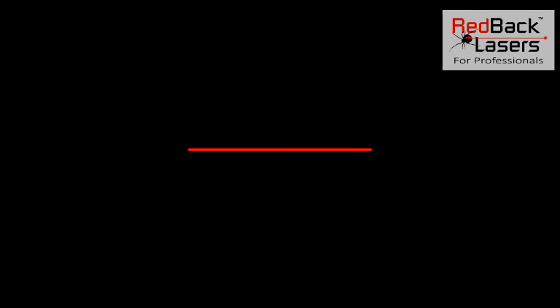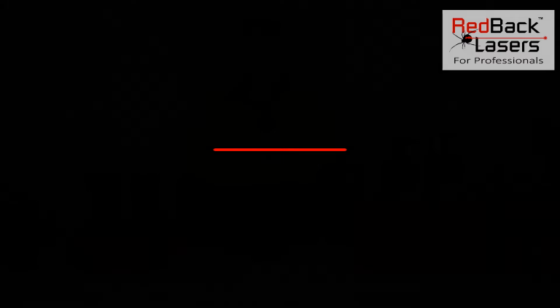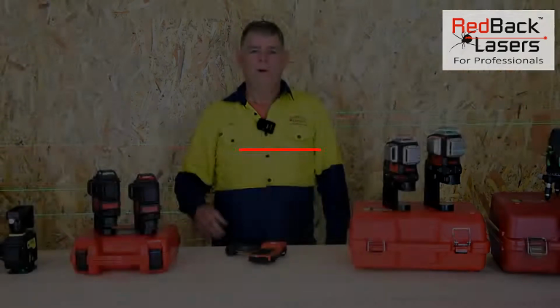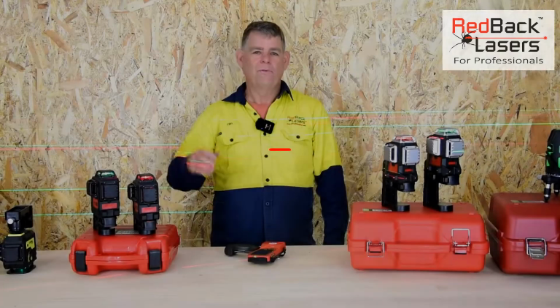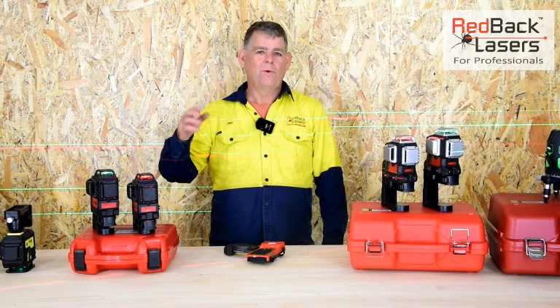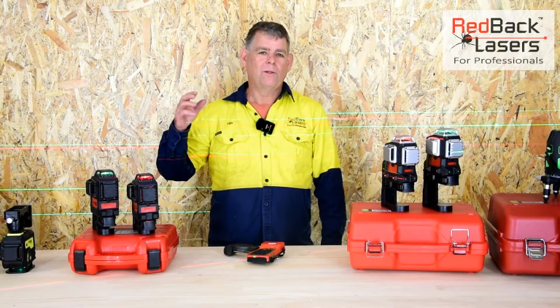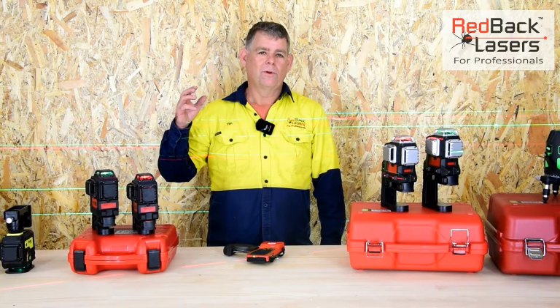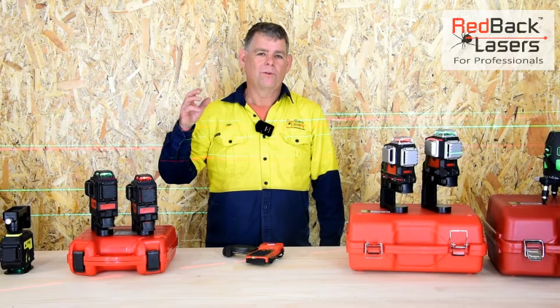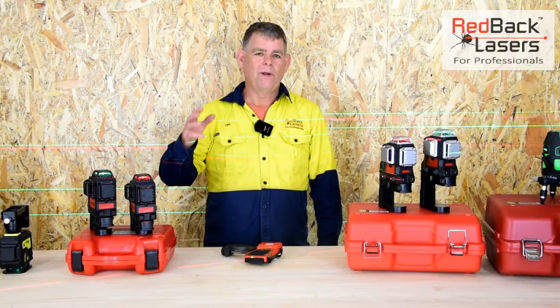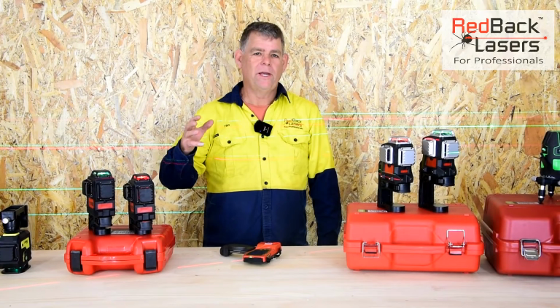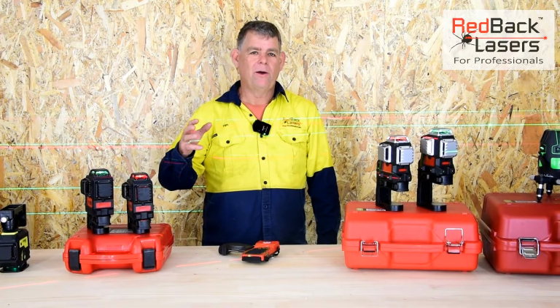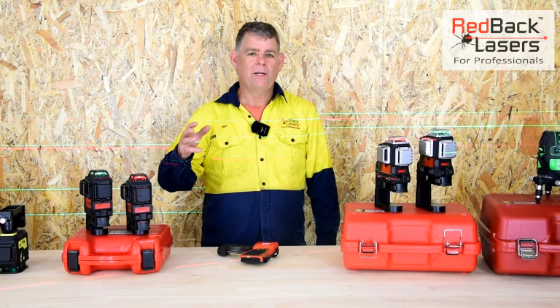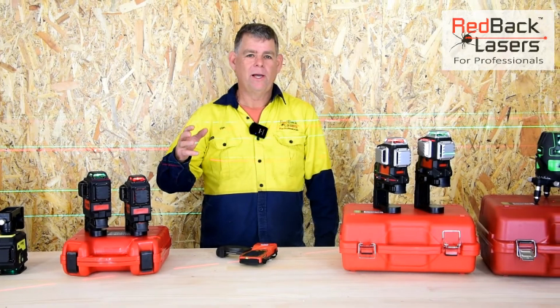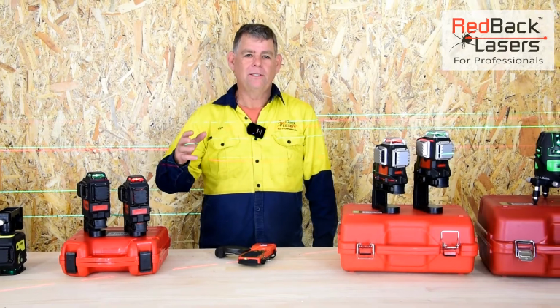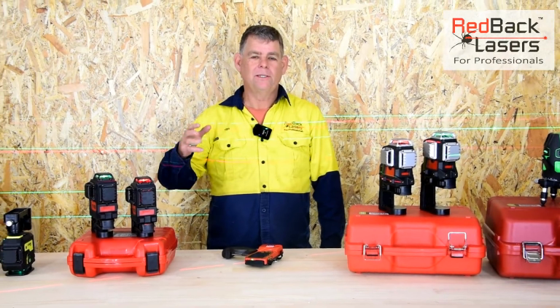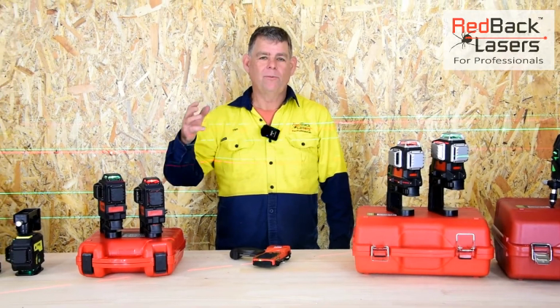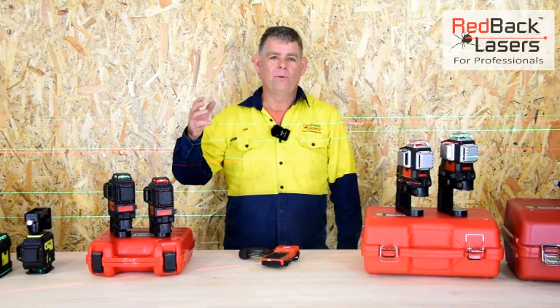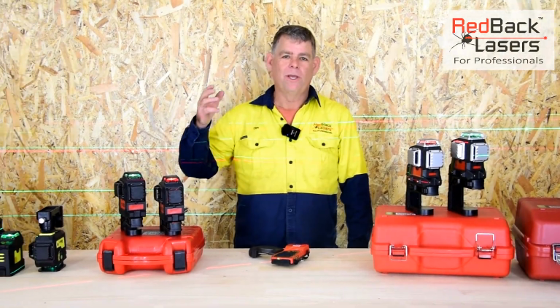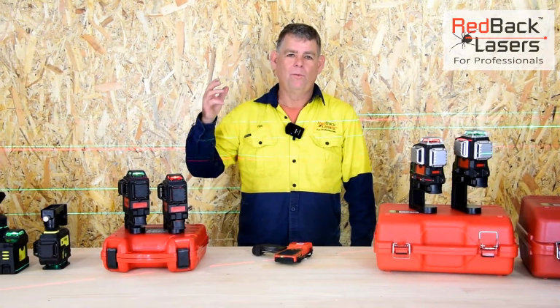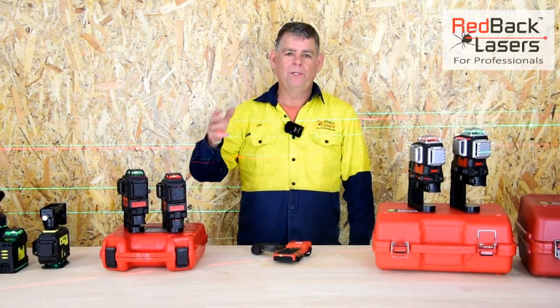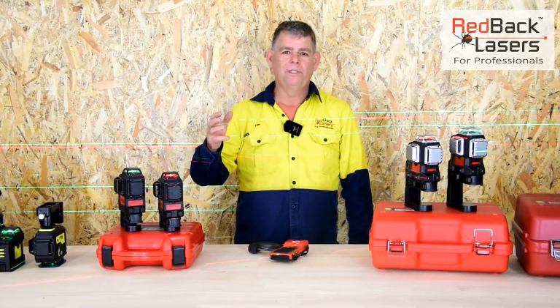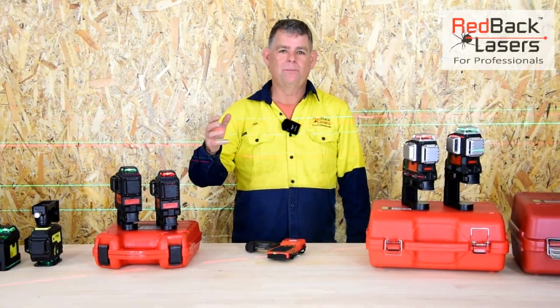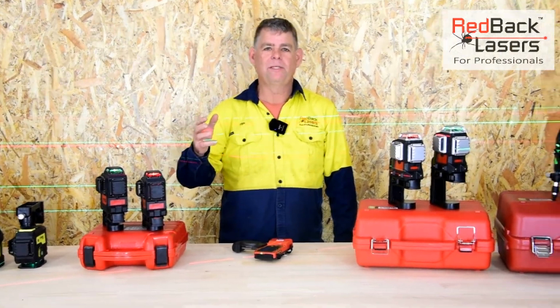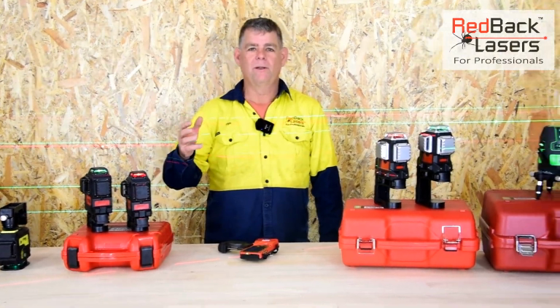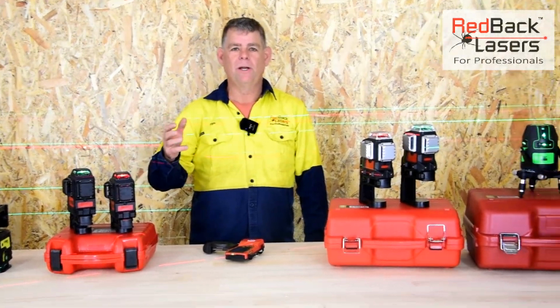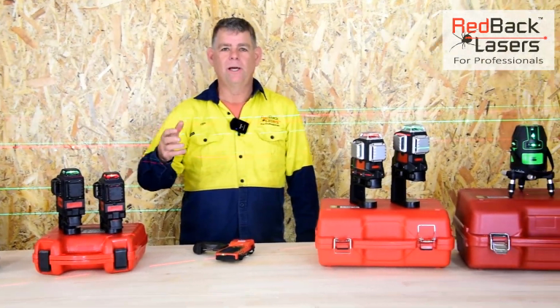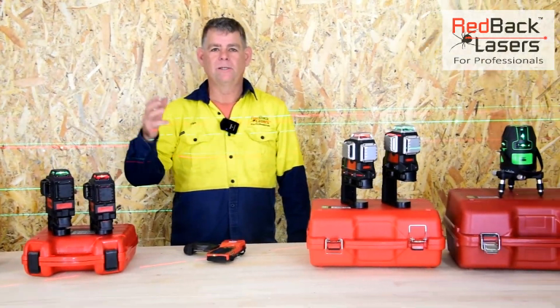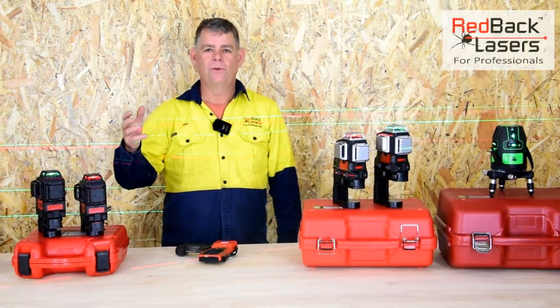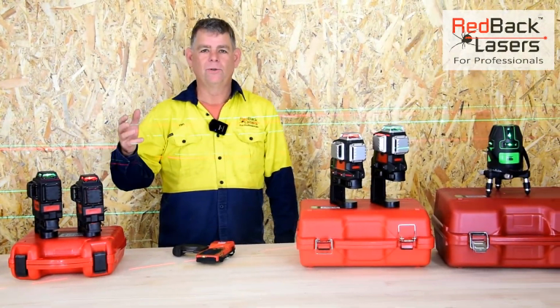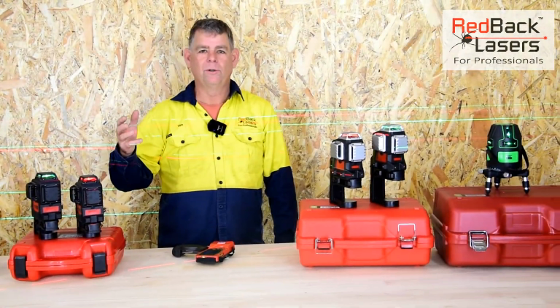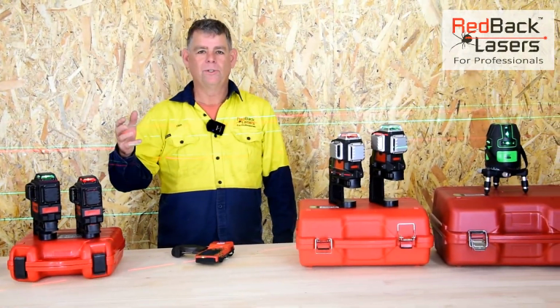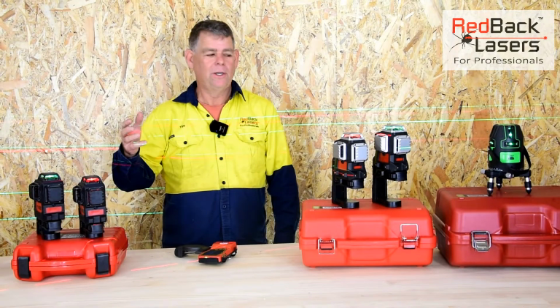We're going to have a quick look at 3D line lasers to help you work out which is the best line laser for your job site.